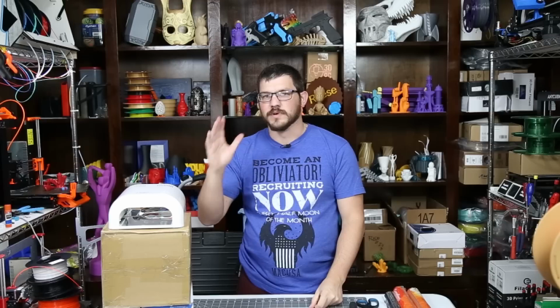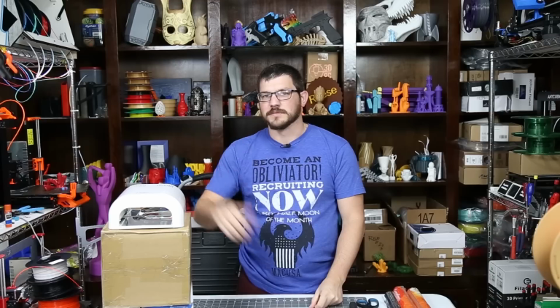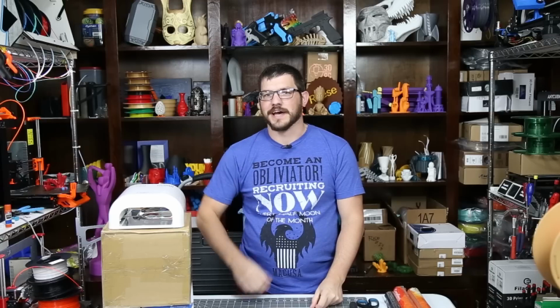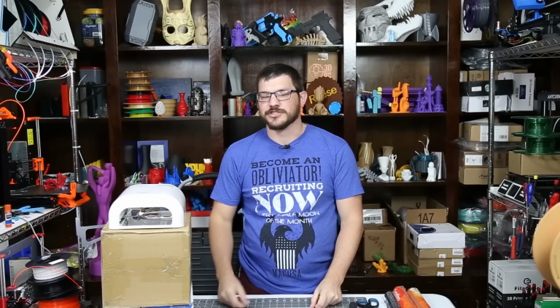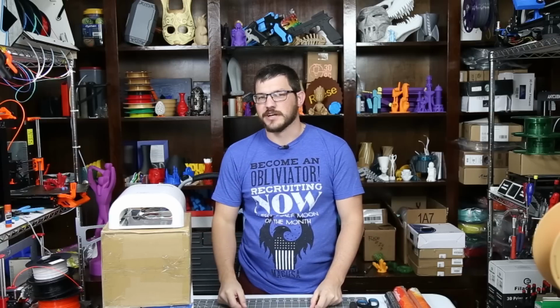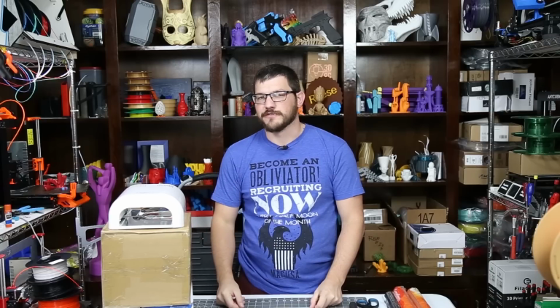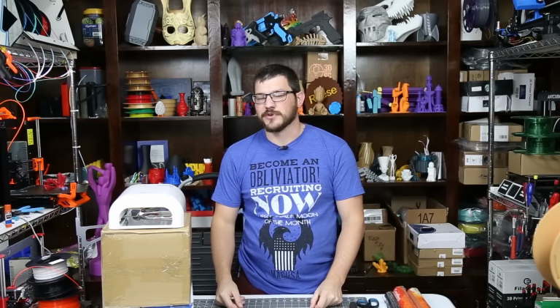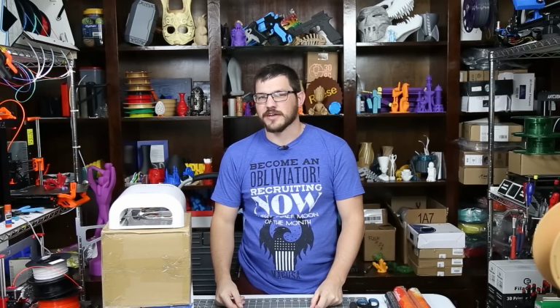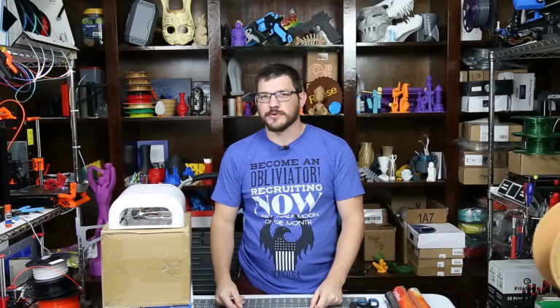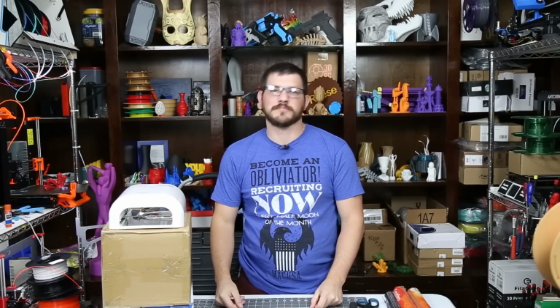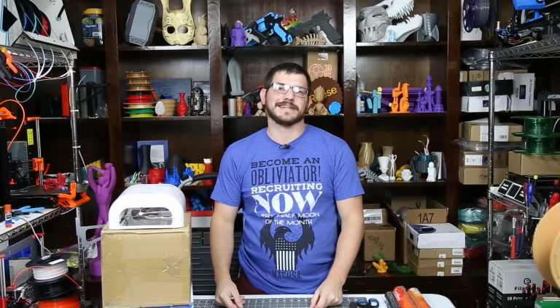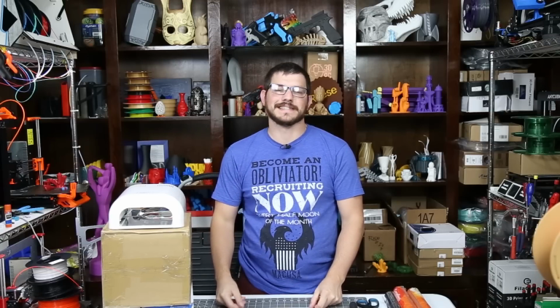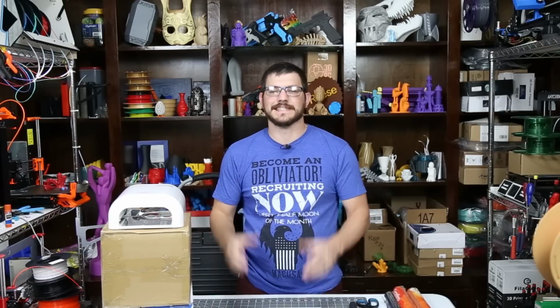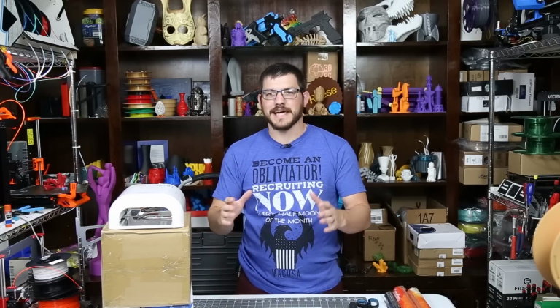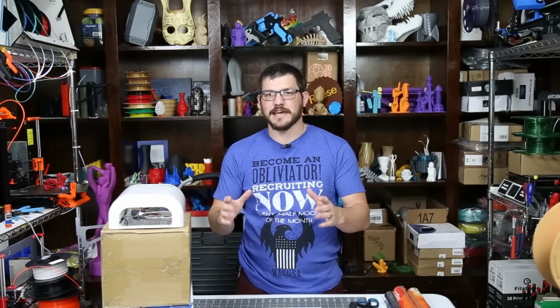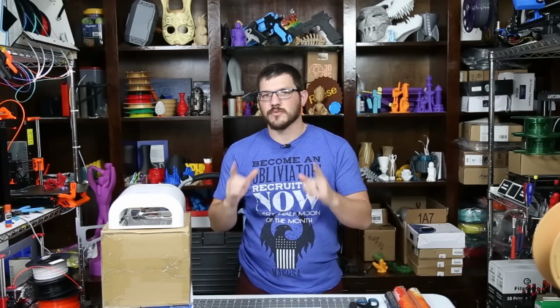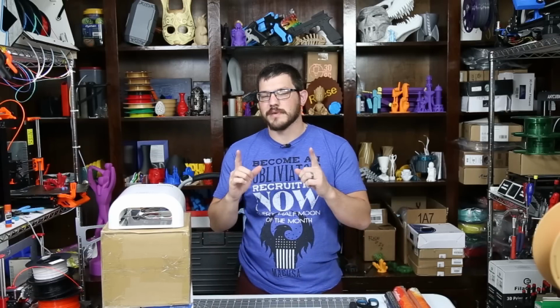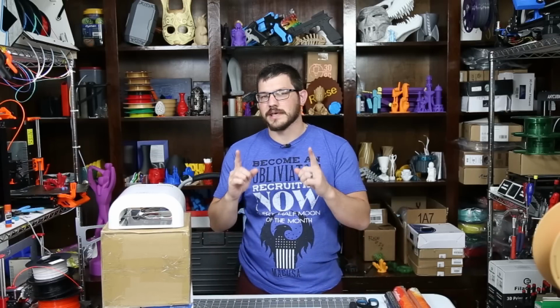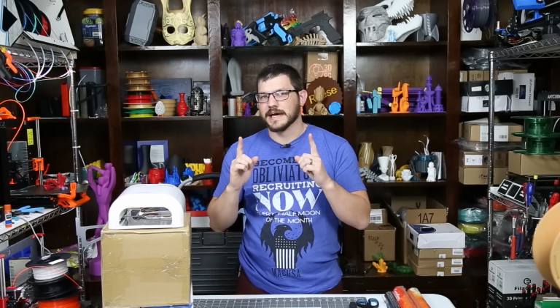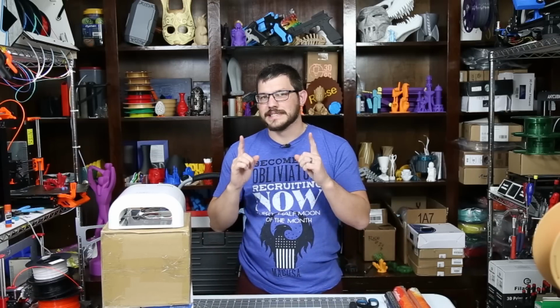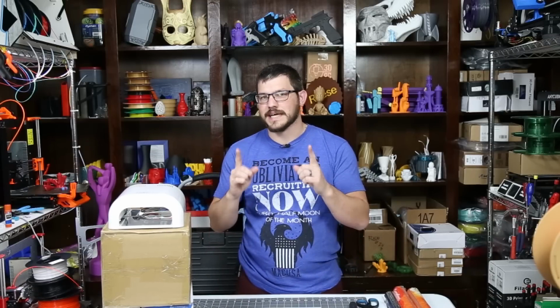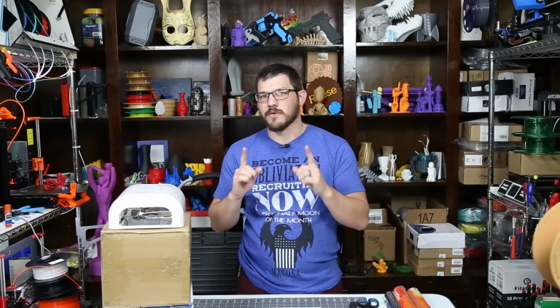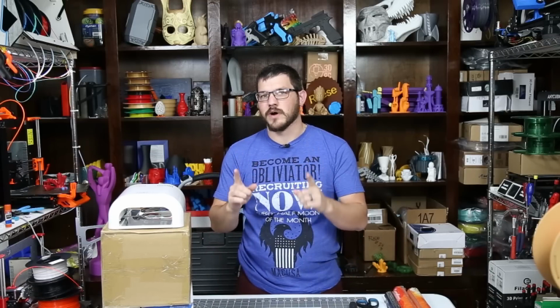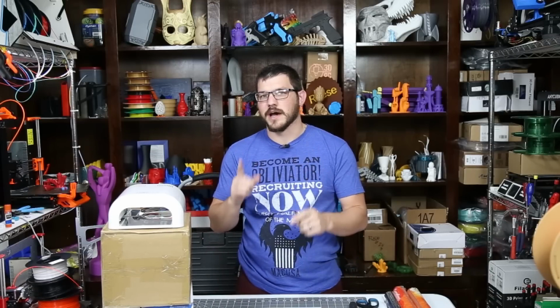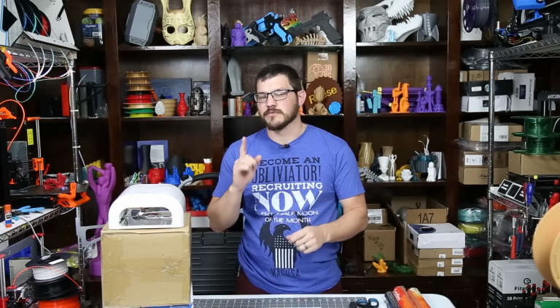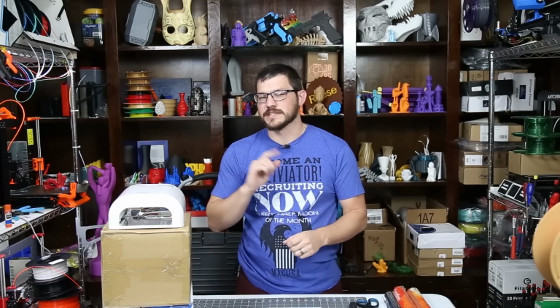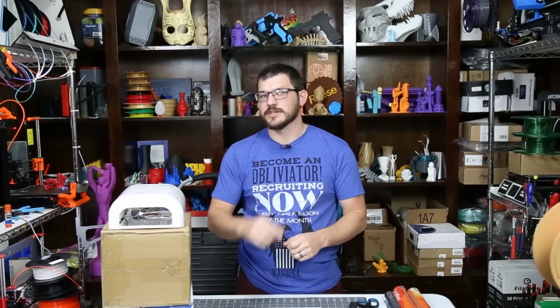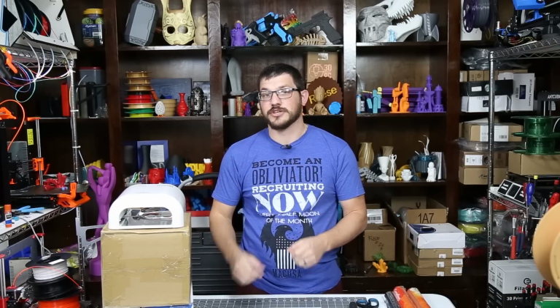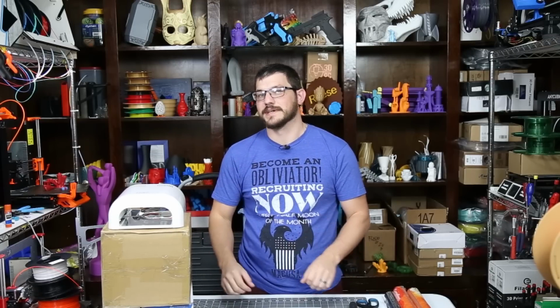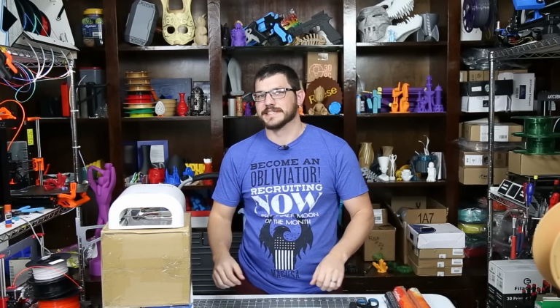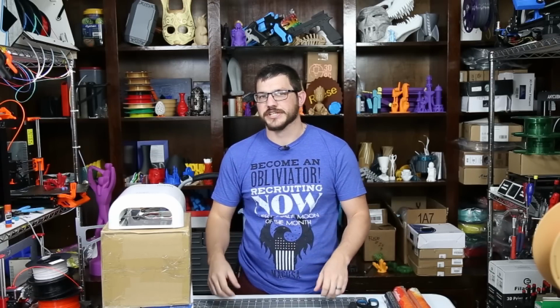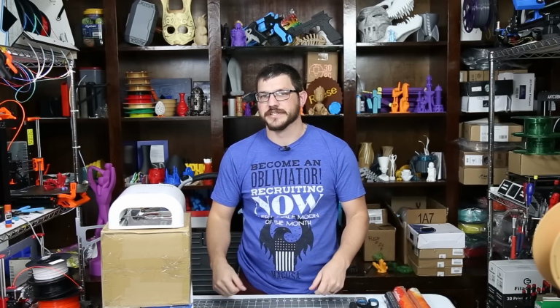What's up guys, Shane here from Vukadec 3D Printing and today we're making a DIY resin curing station.